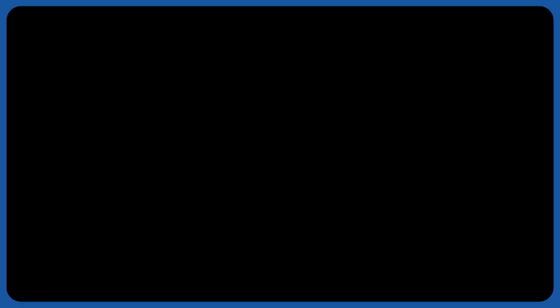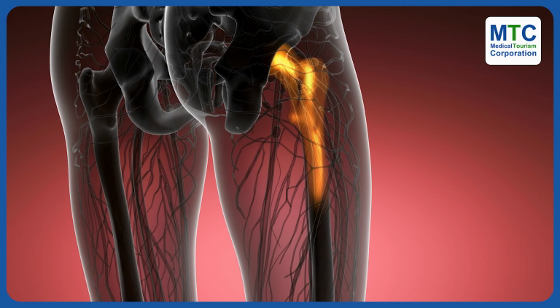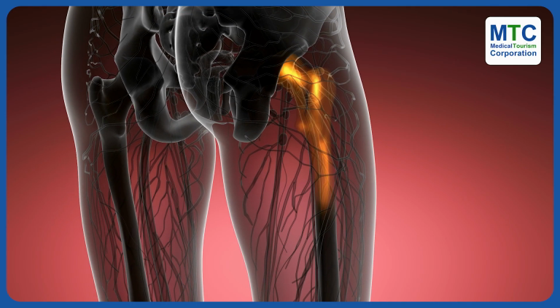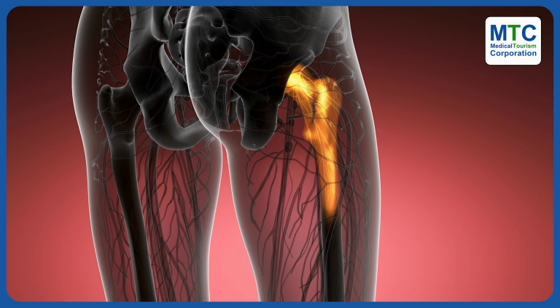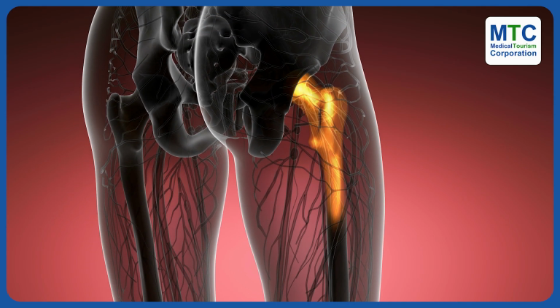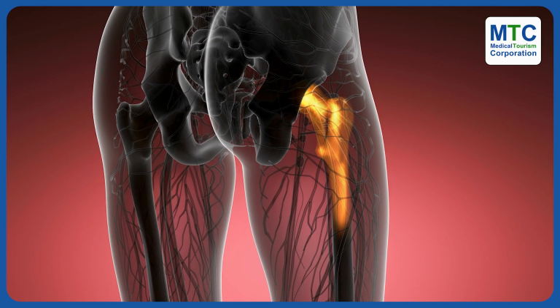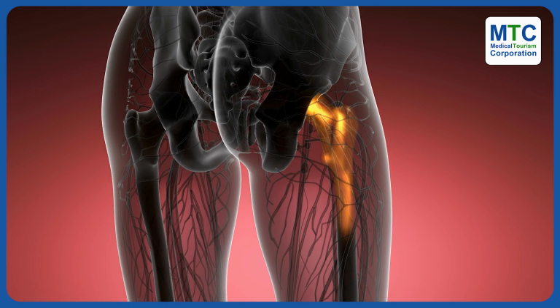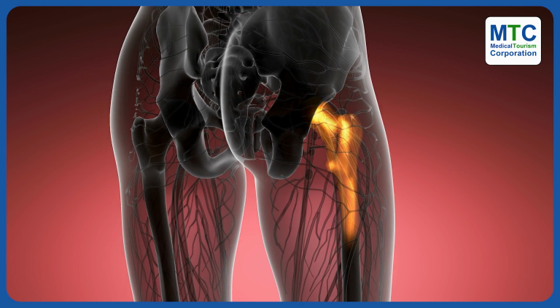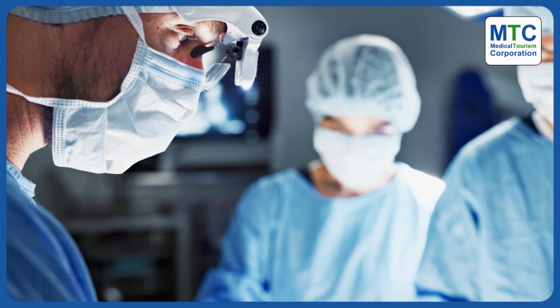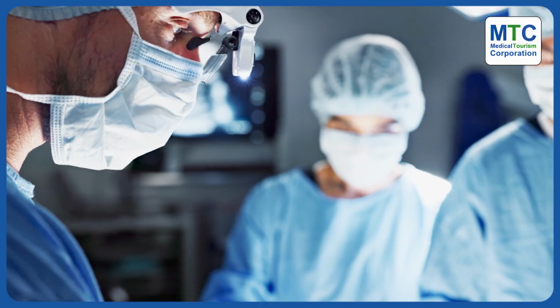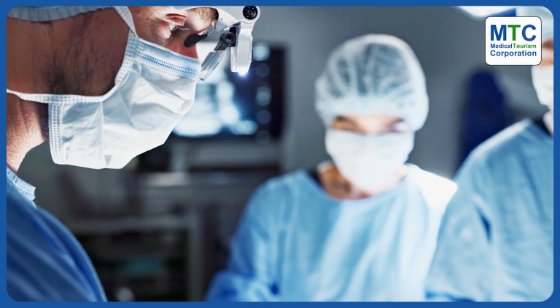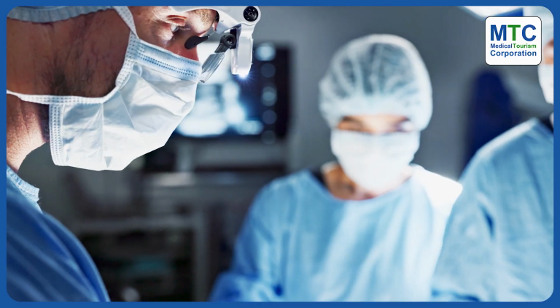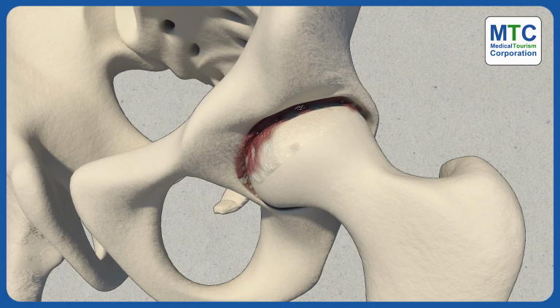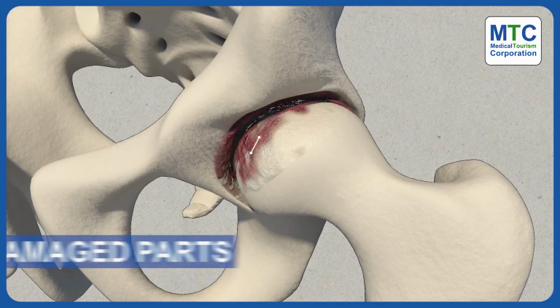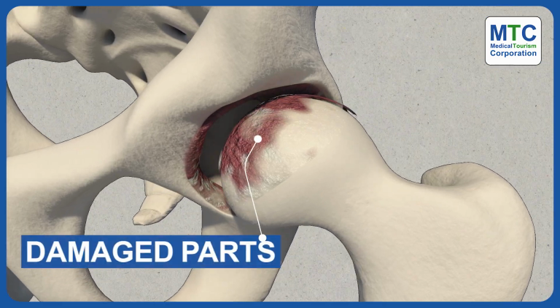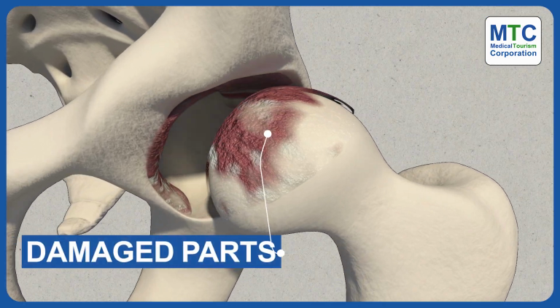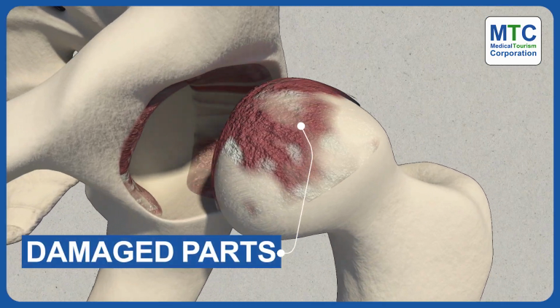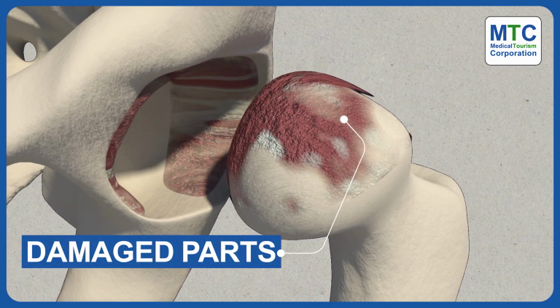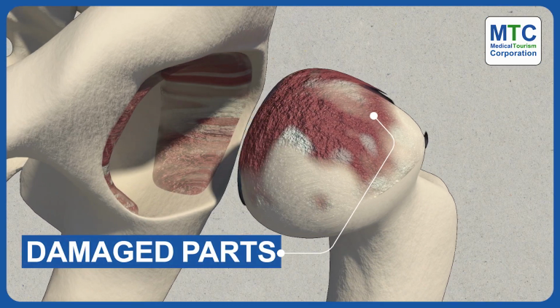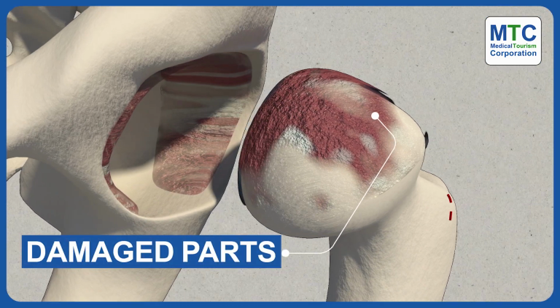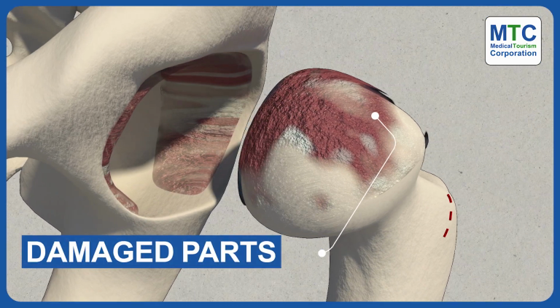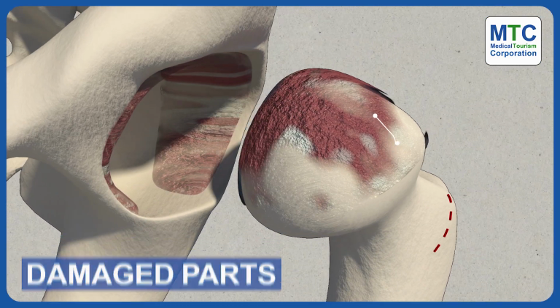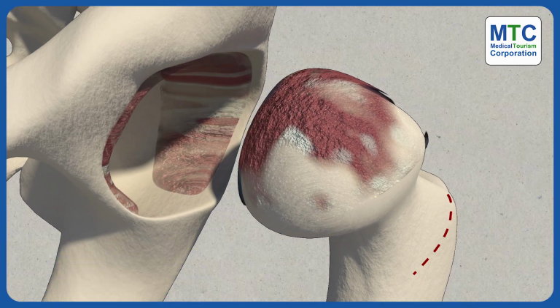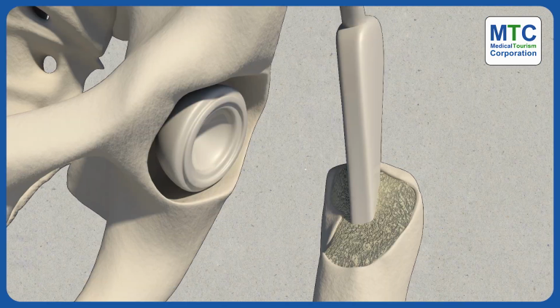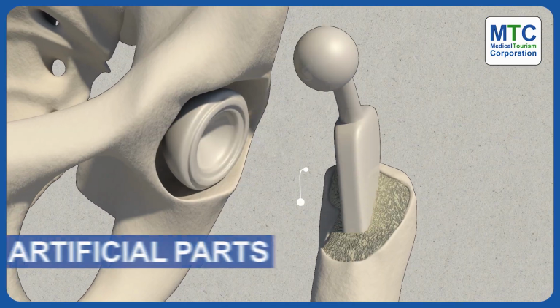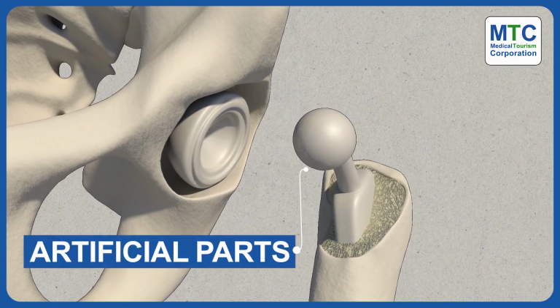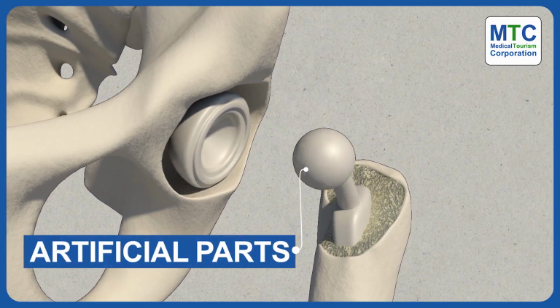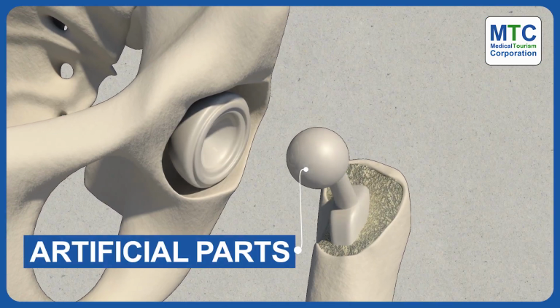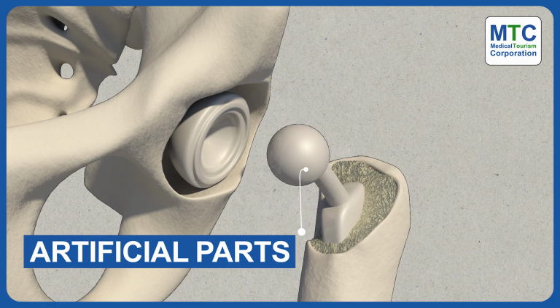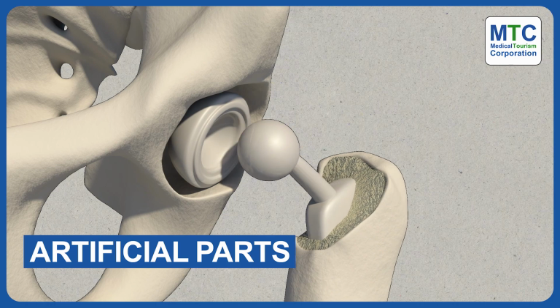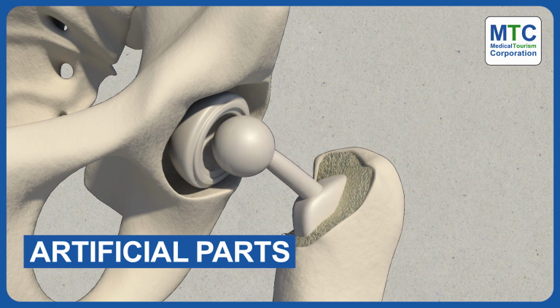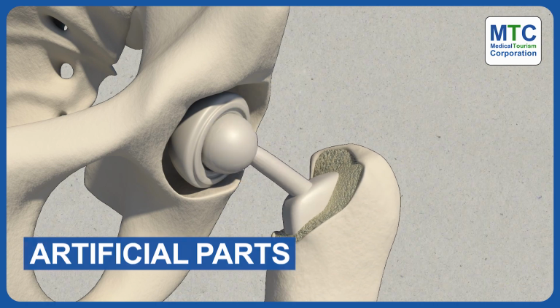During hip replacement surgery, the surgeon replaces damaged or diseased parts of the hip joint with artificial ones. Here's how it's done.